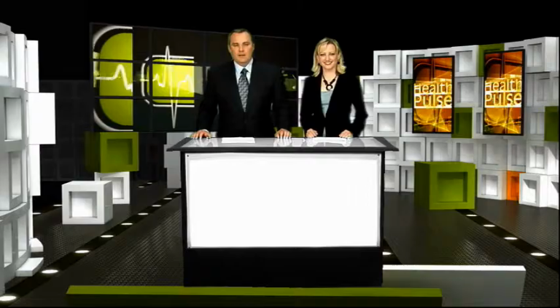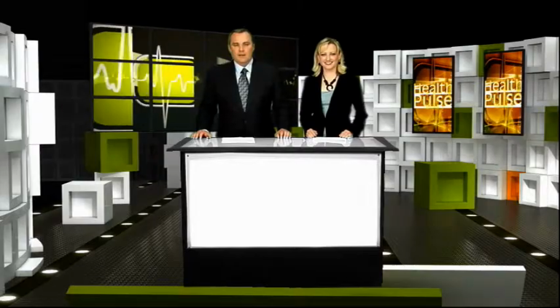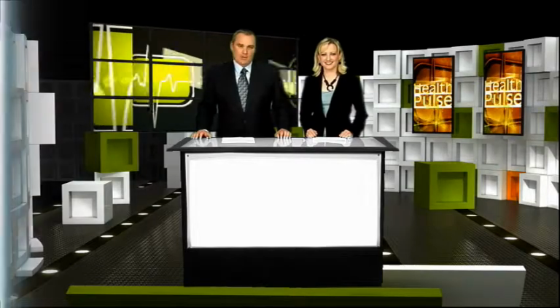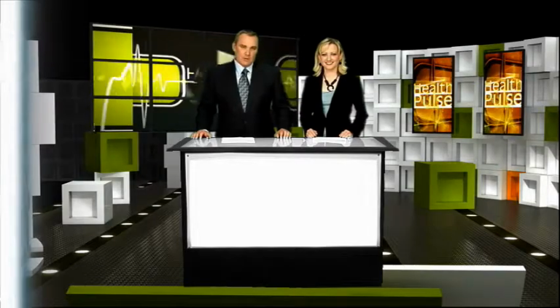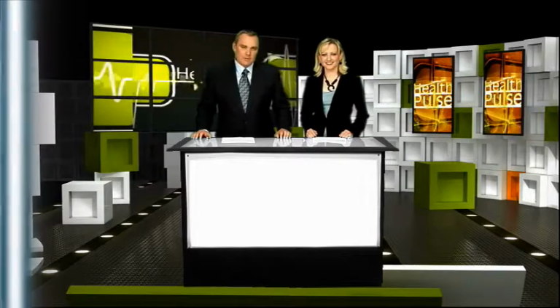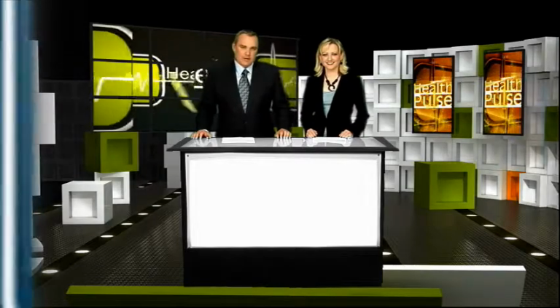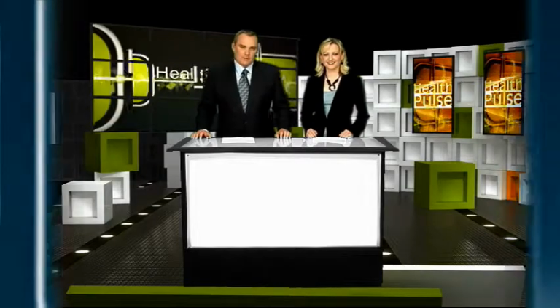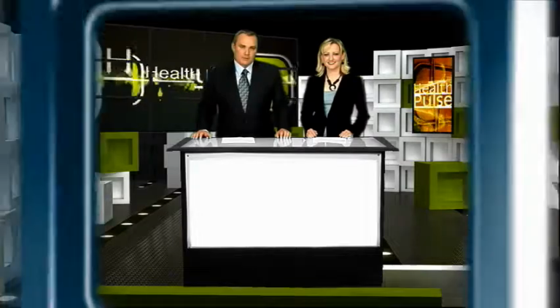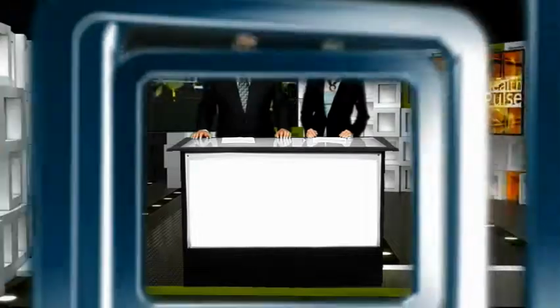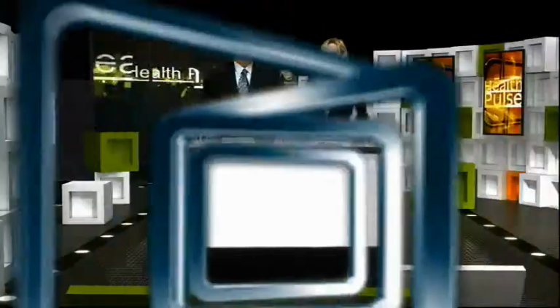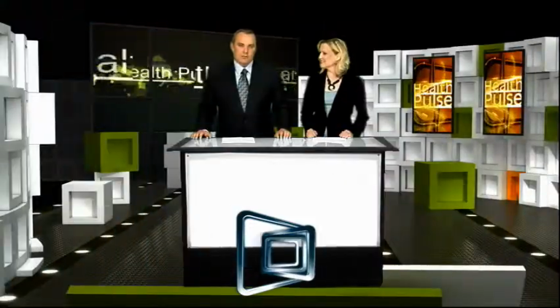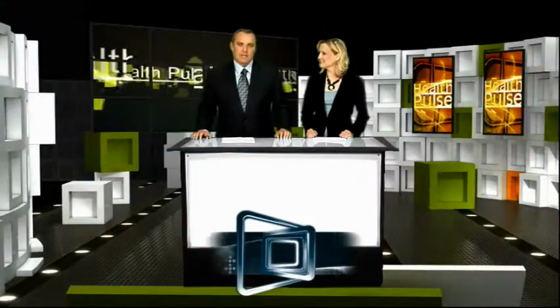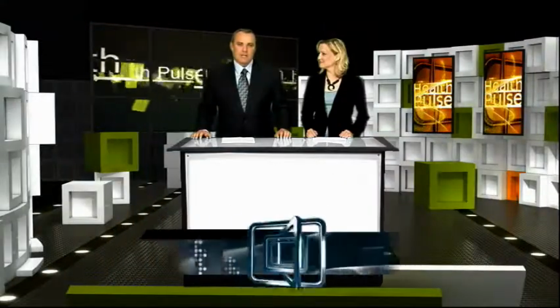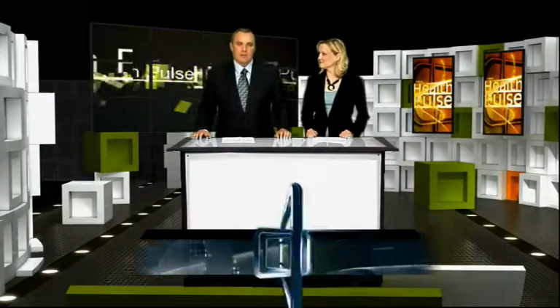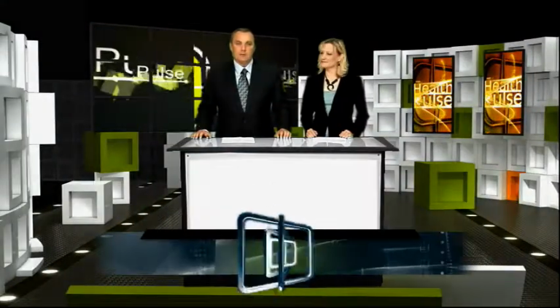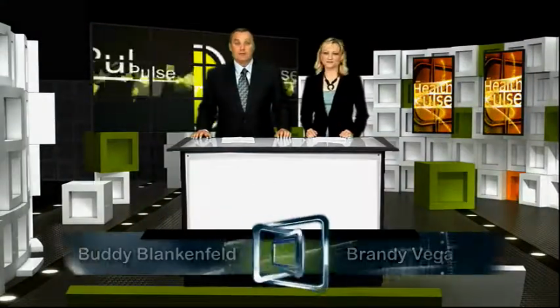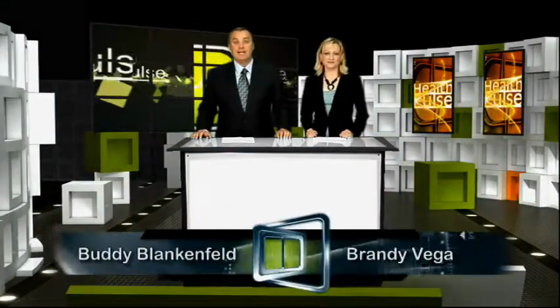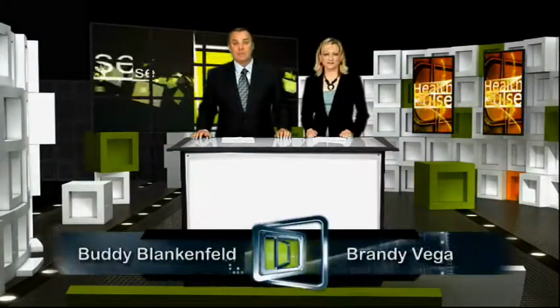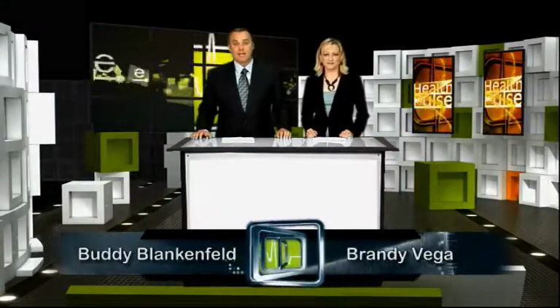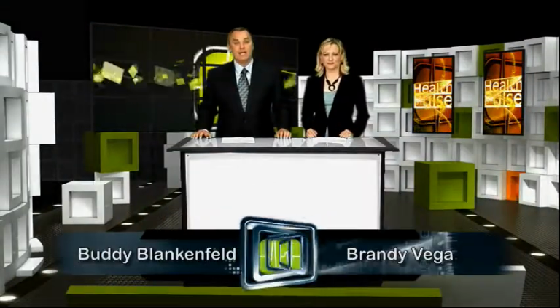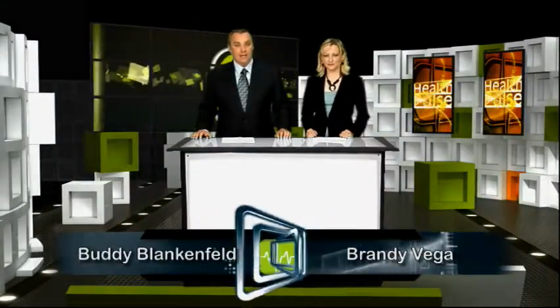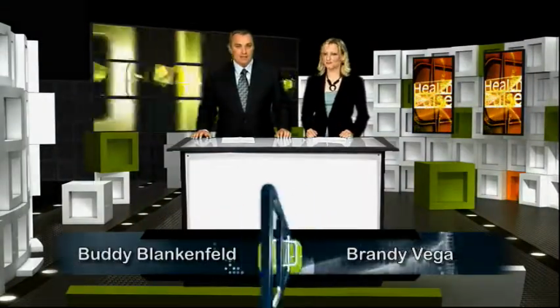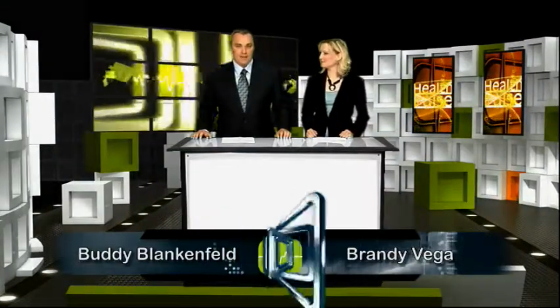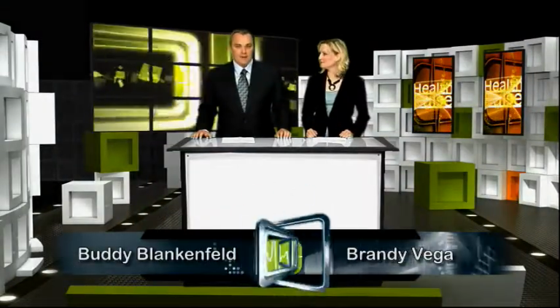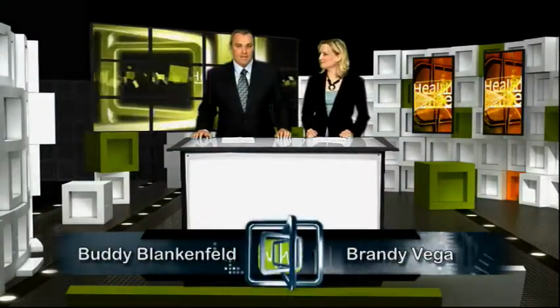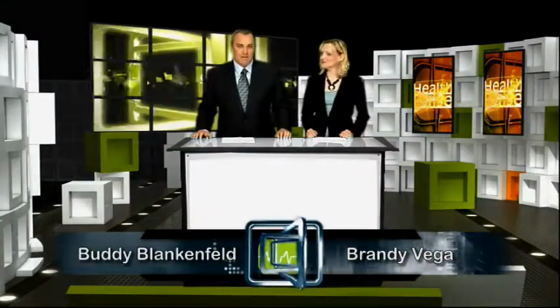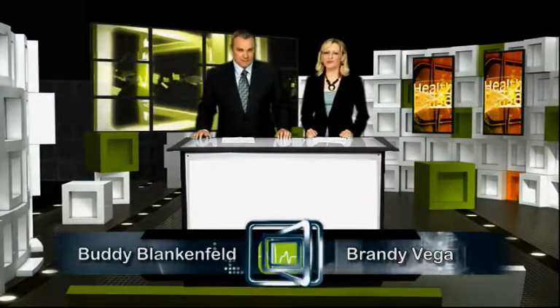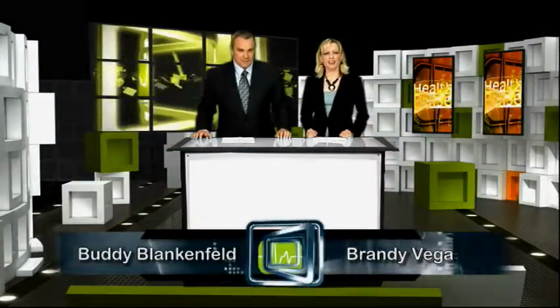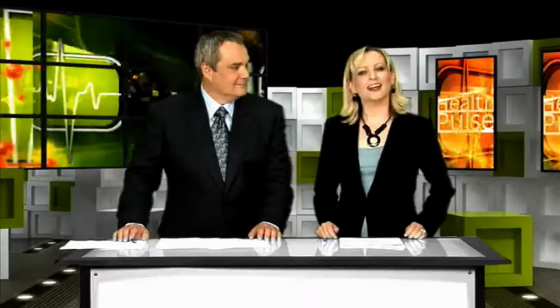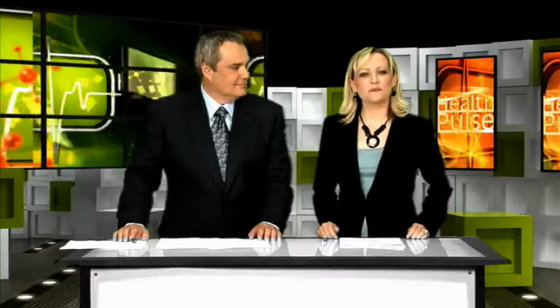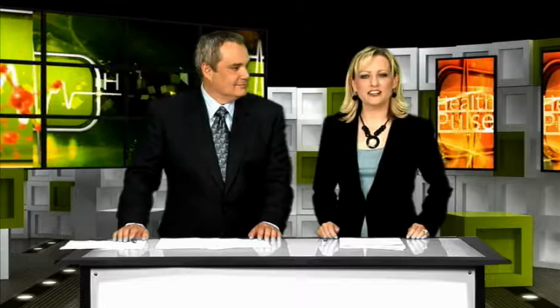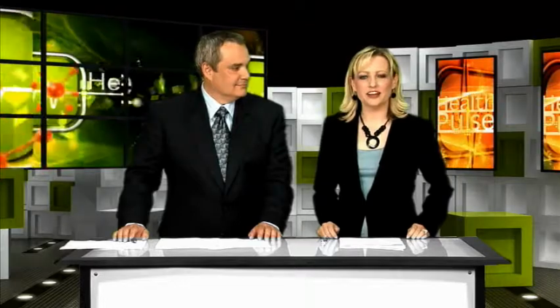Hello and welcome to Health Pulse, a TV show dedicated to helping you live a happy and healthy life. I'm Buddy Blankenfeld. And I'm Brandi Vega.